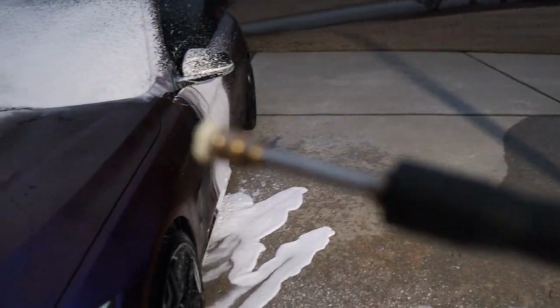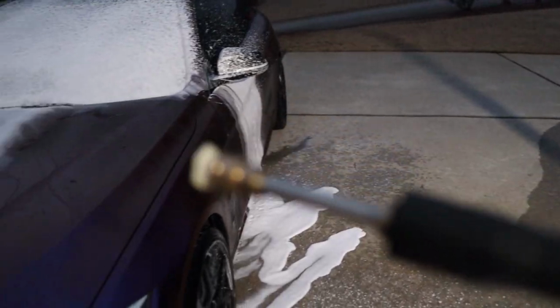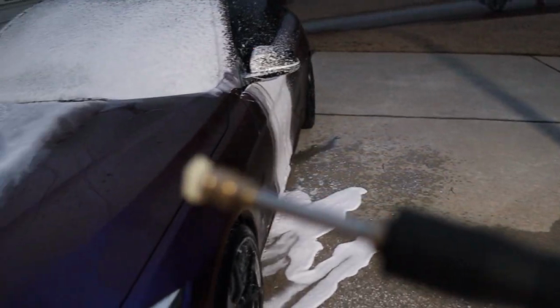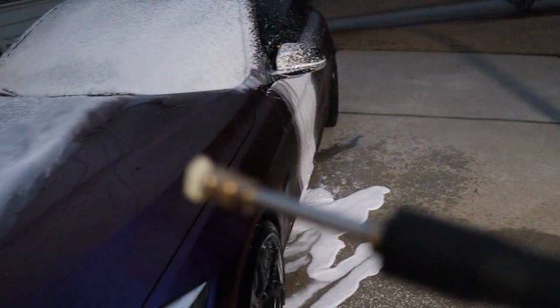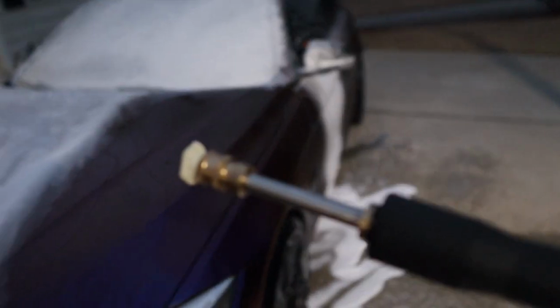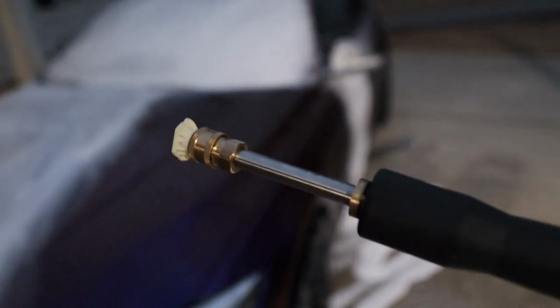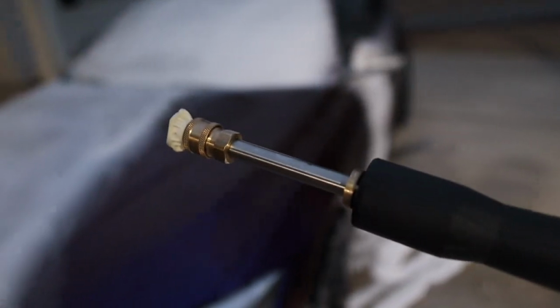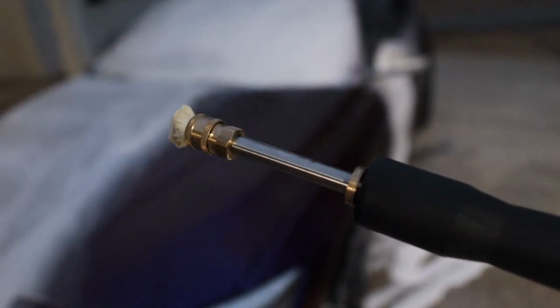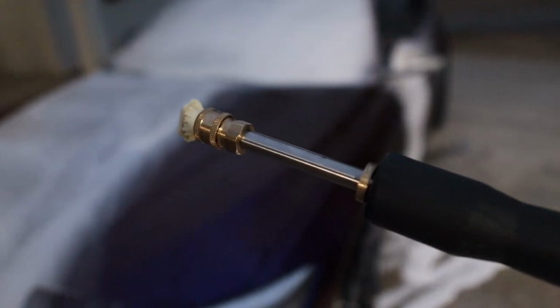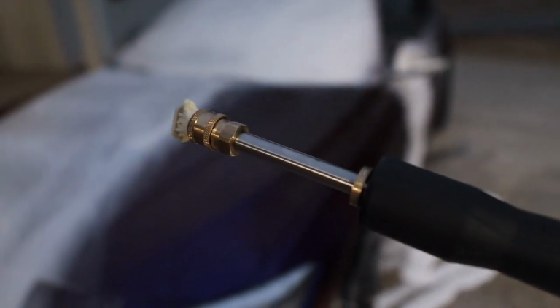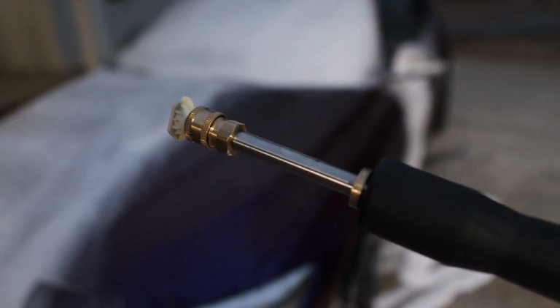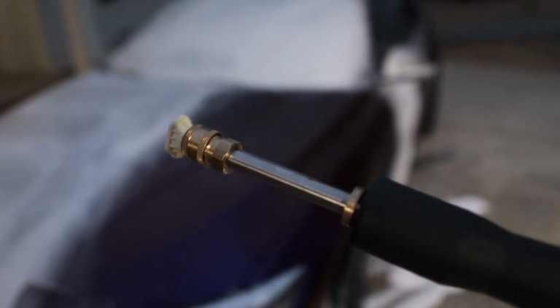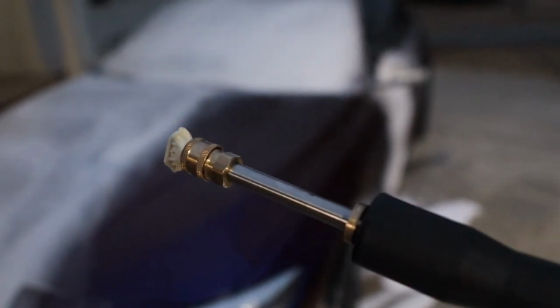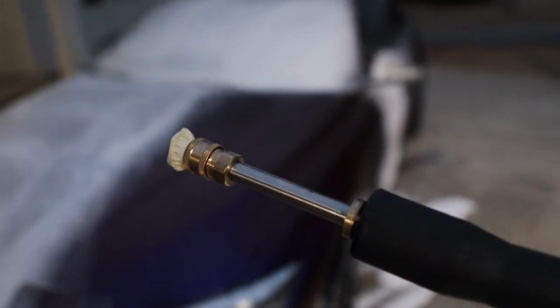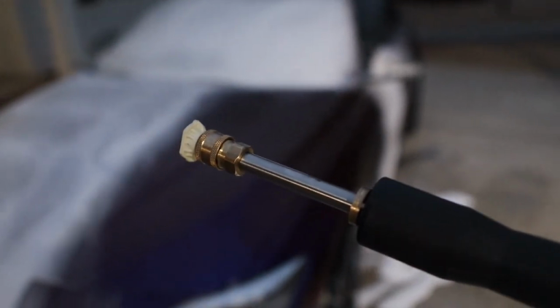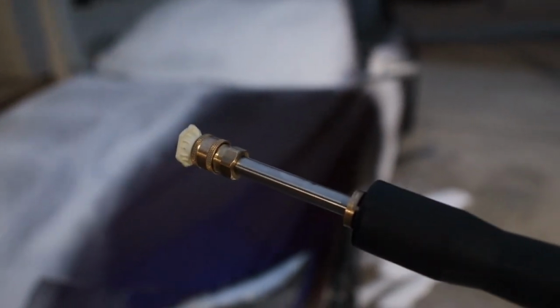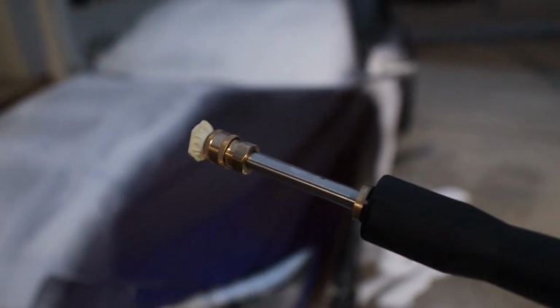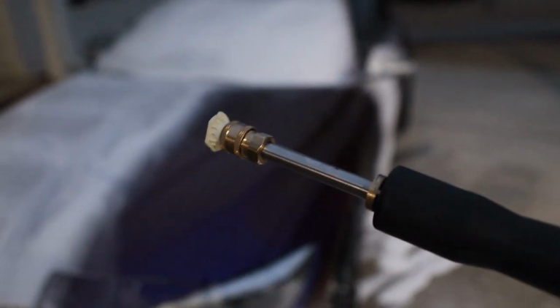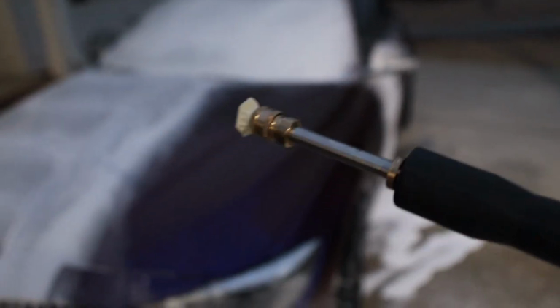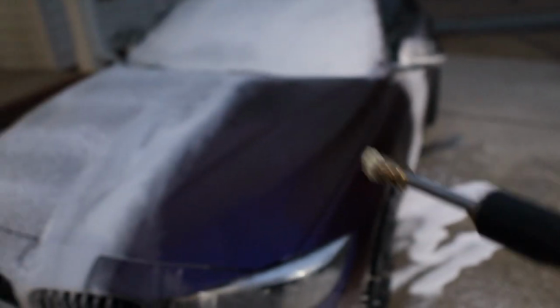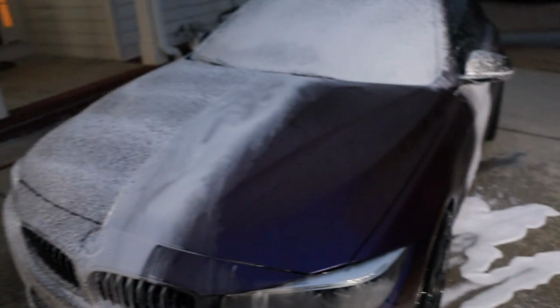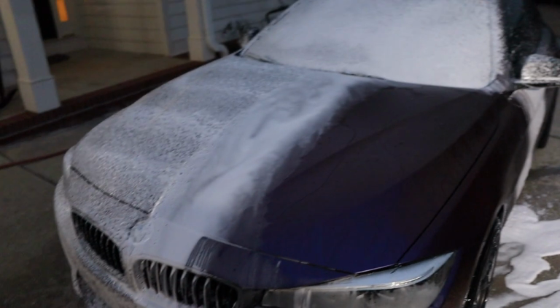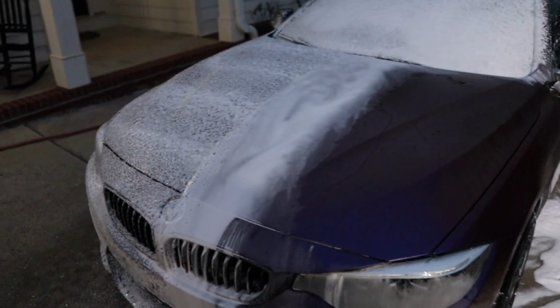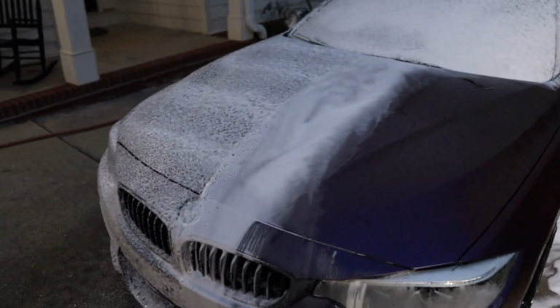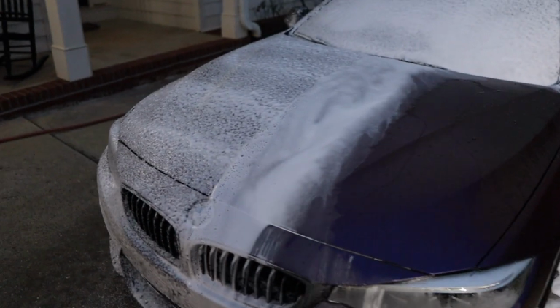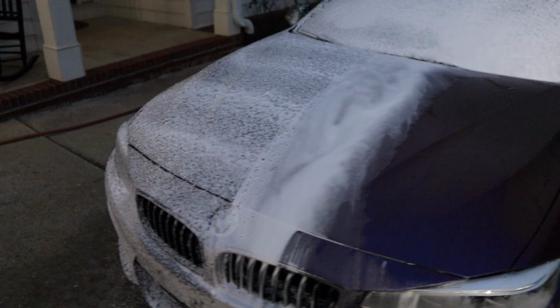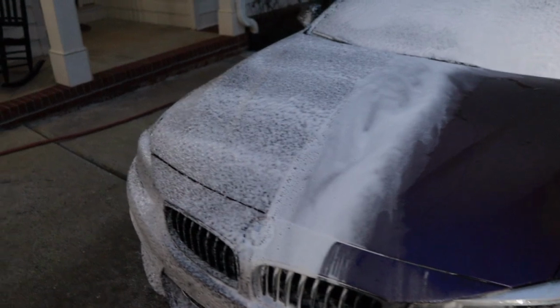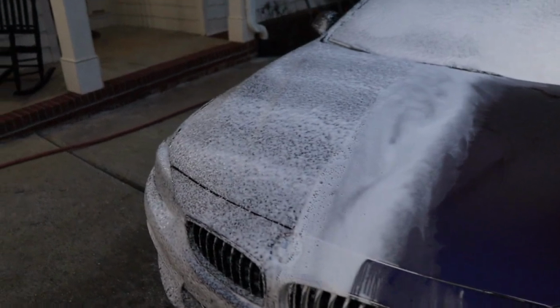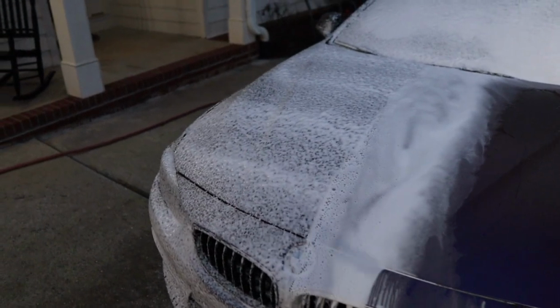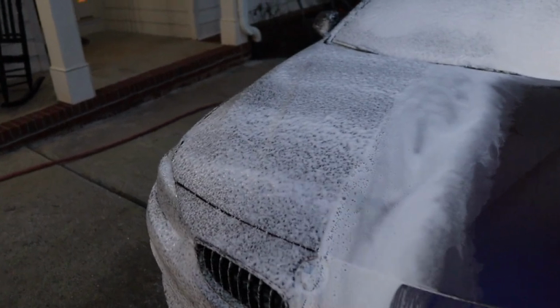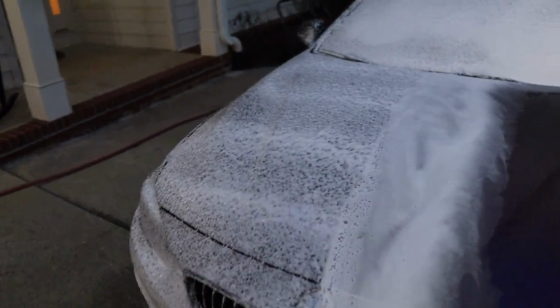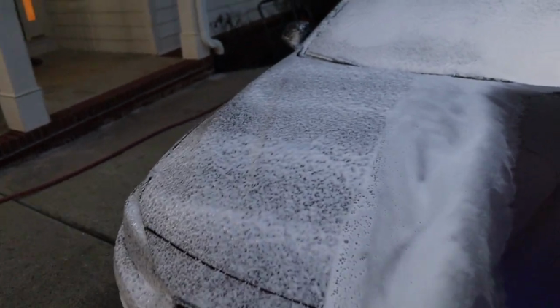There's the adapter — I'll leave a link in the description below for that. Let's see how it rinses up close.